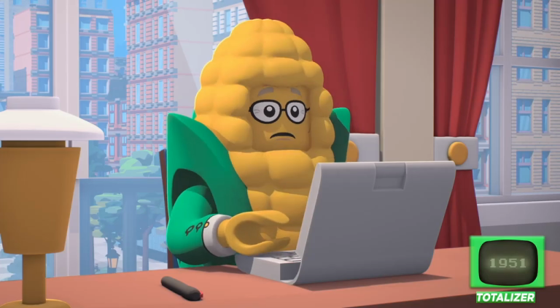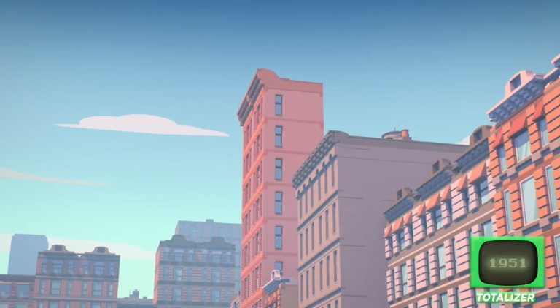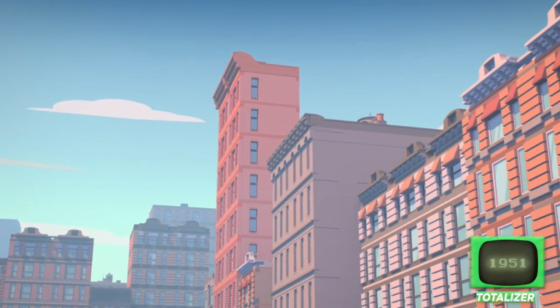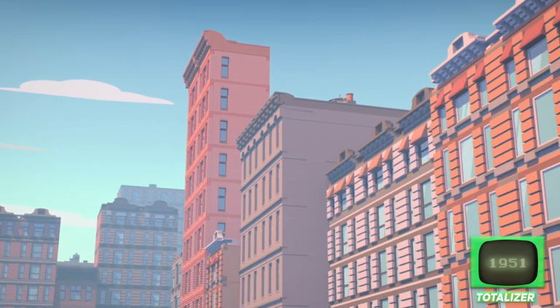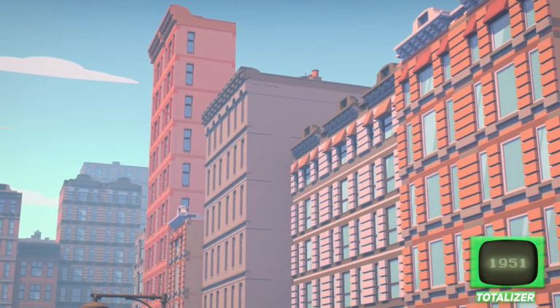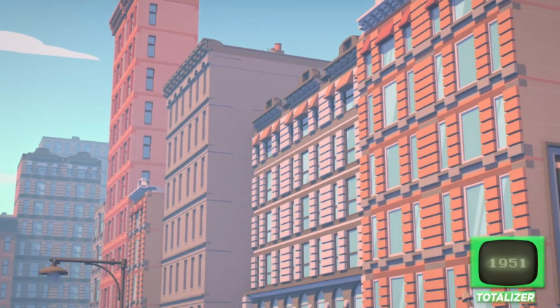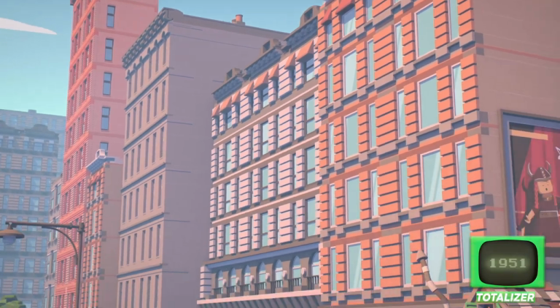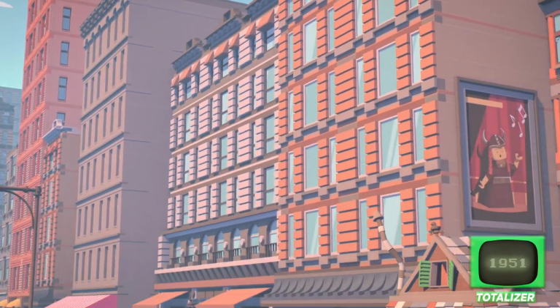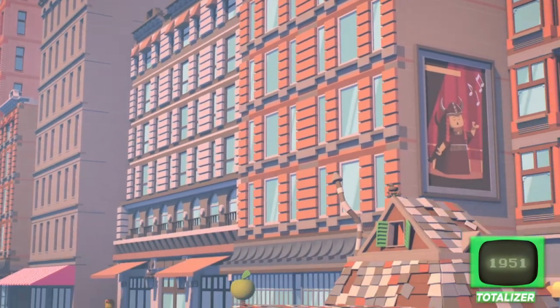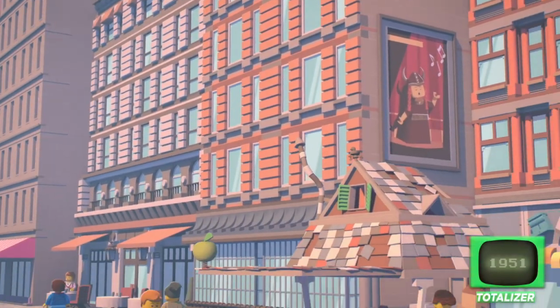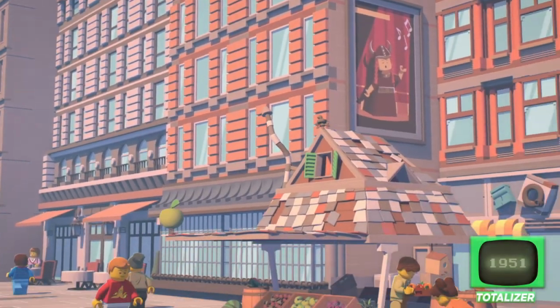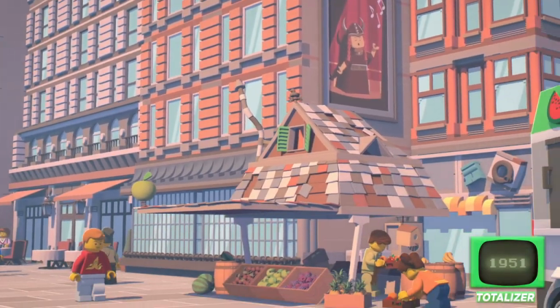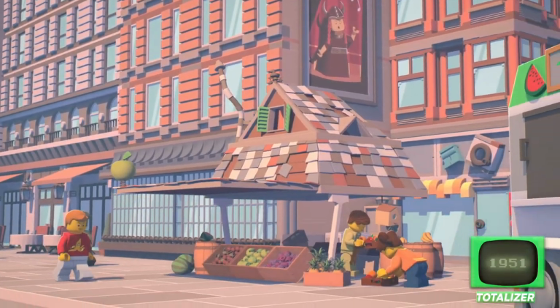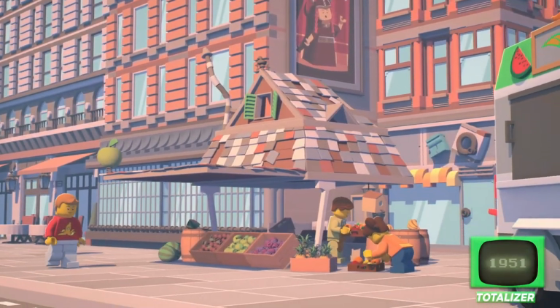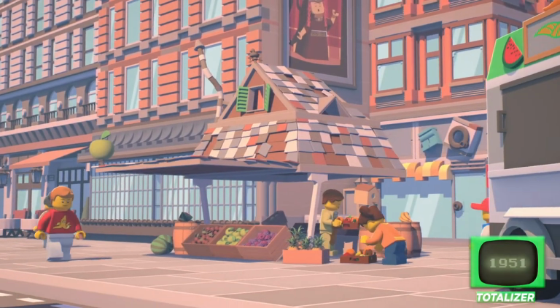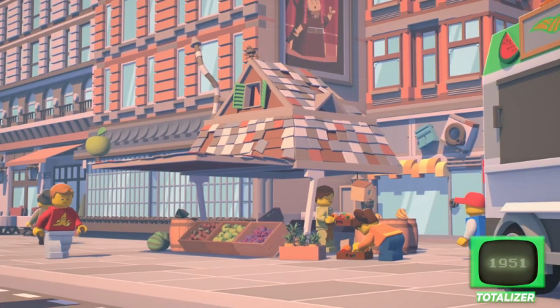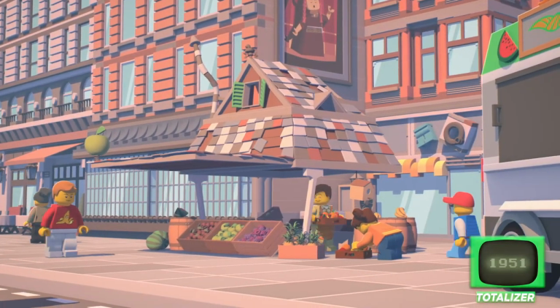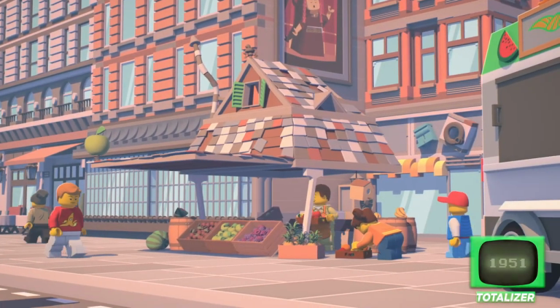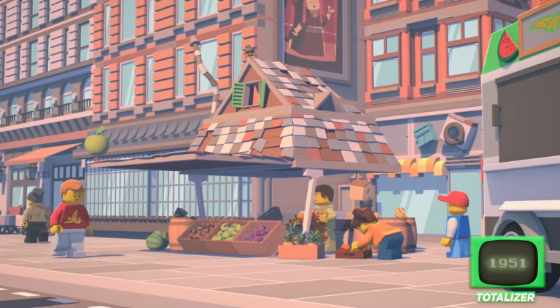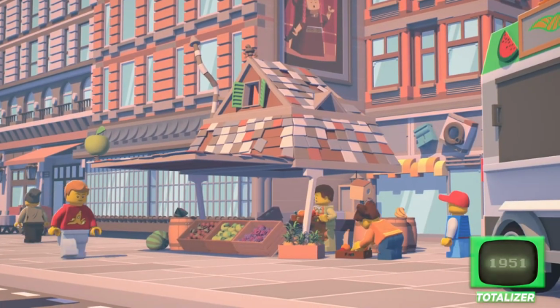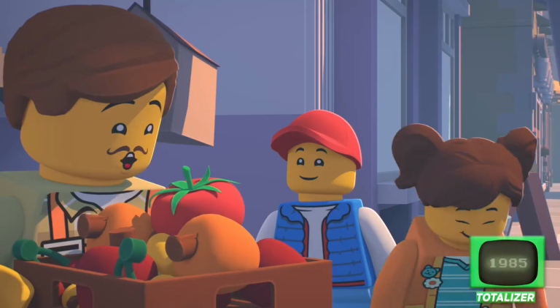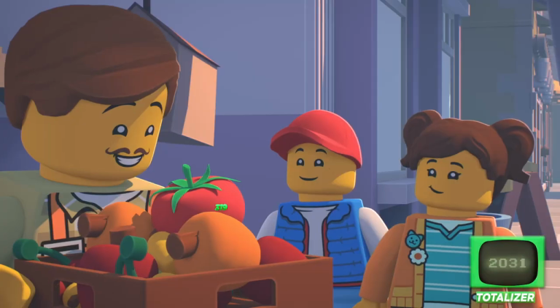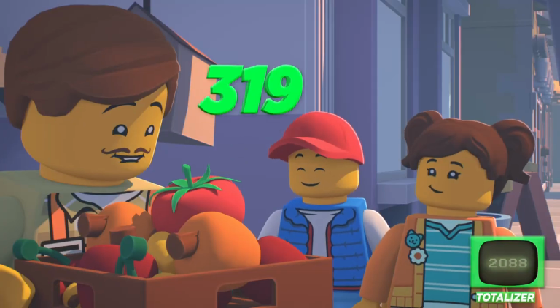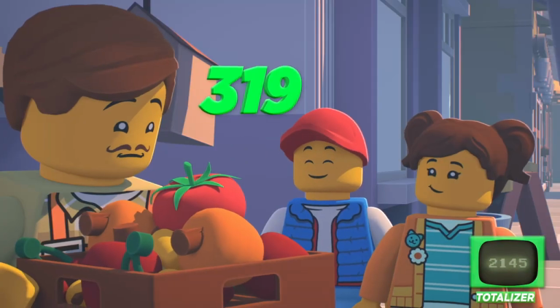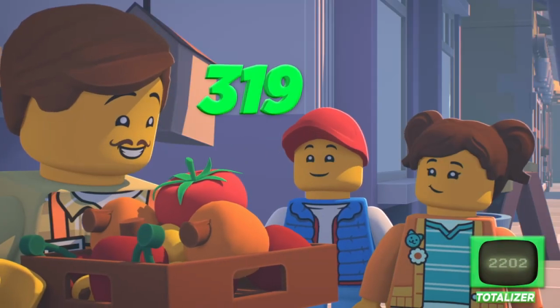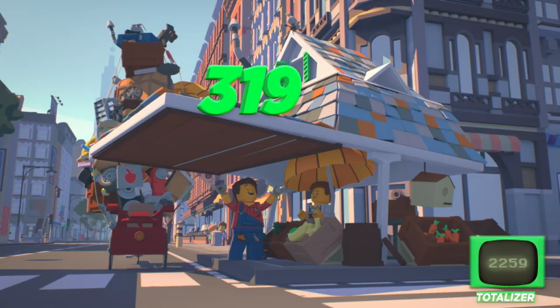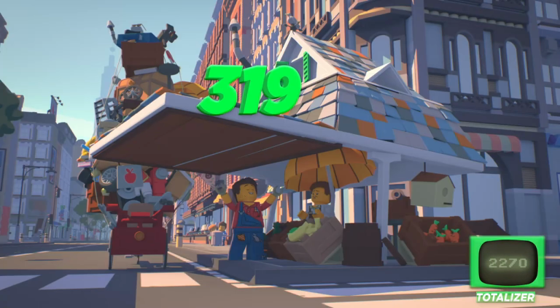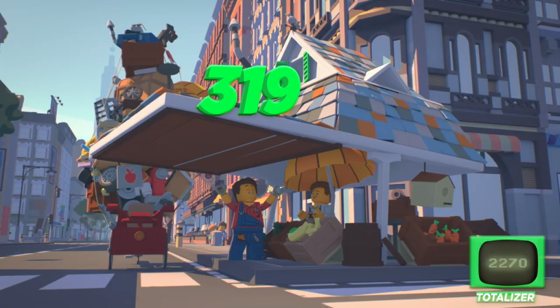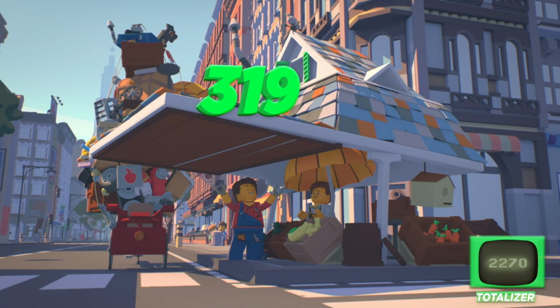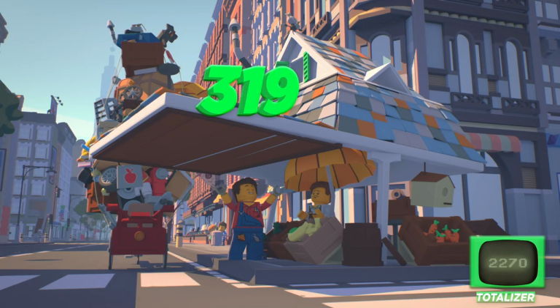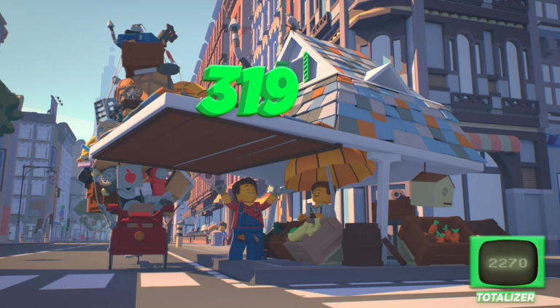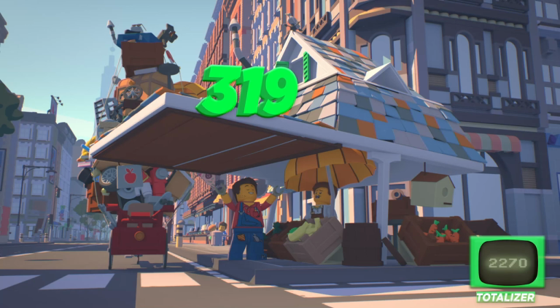However, Mr. Produce's fruit and vegetable stand is comprised of 319 farm-fresh bricks.